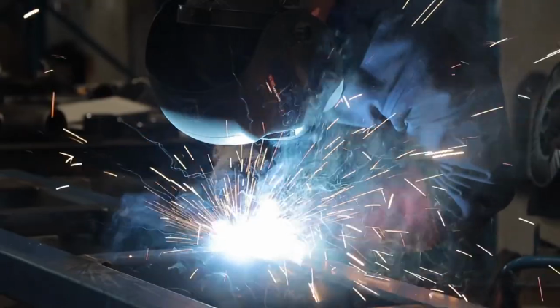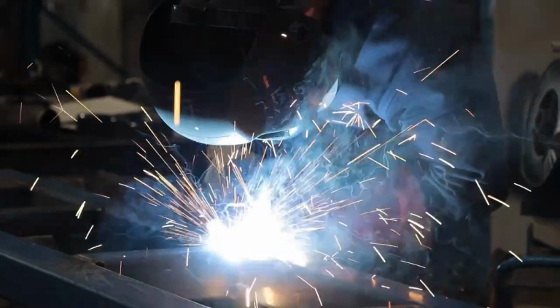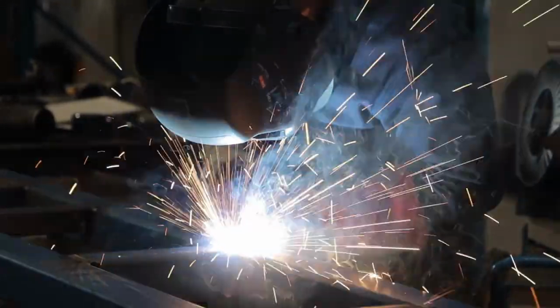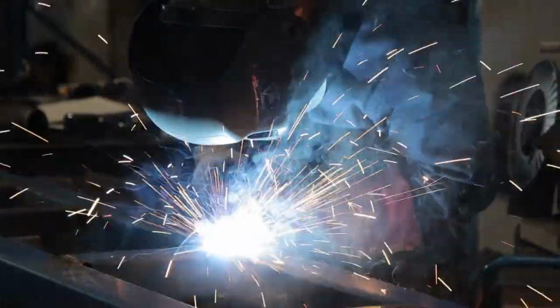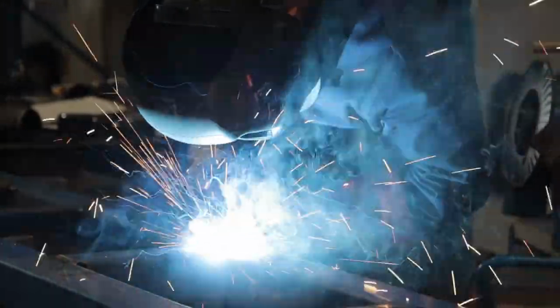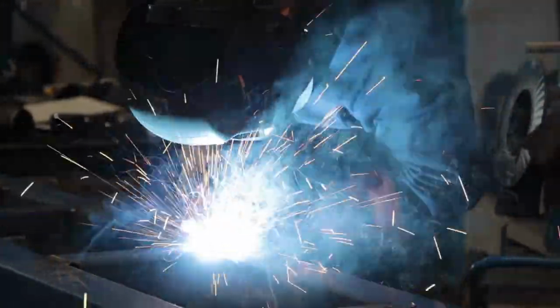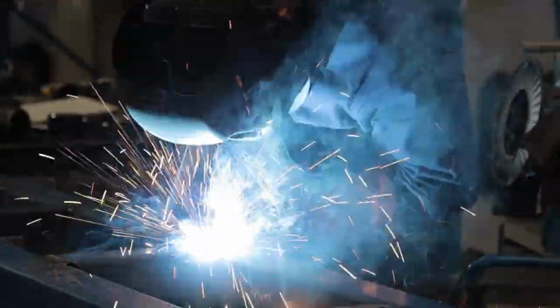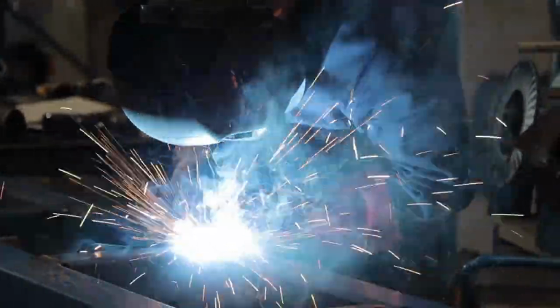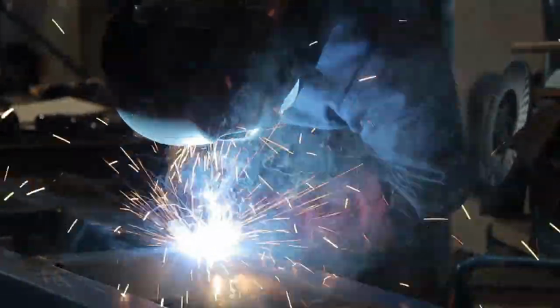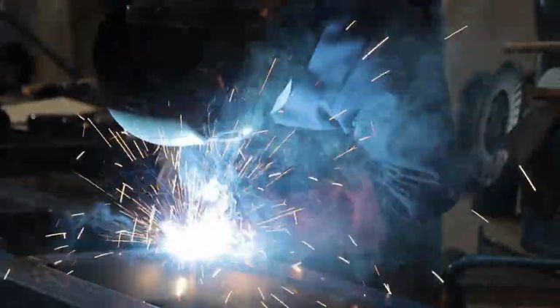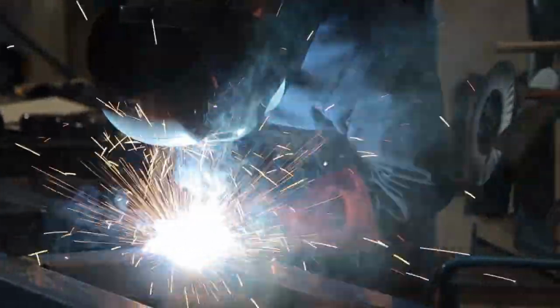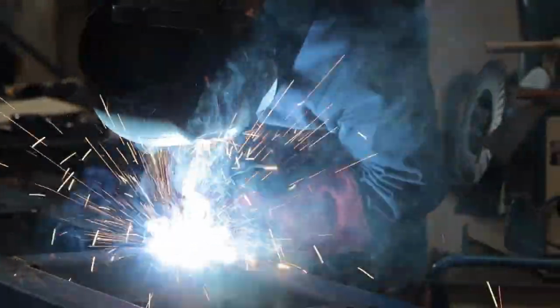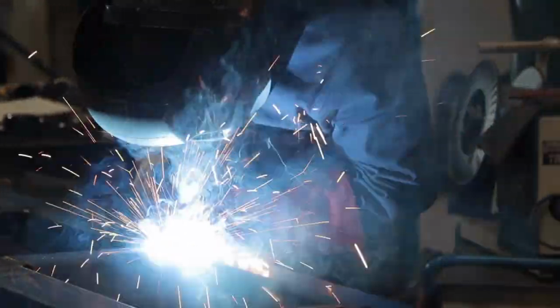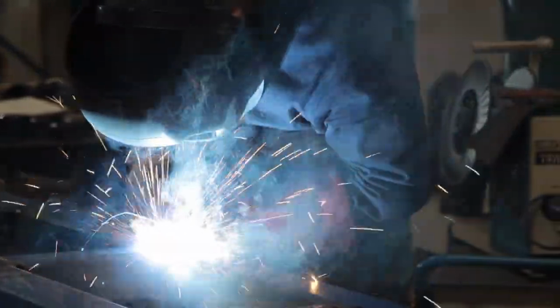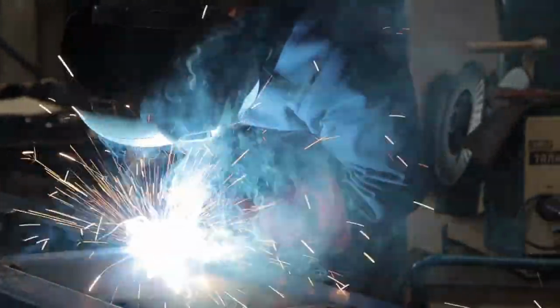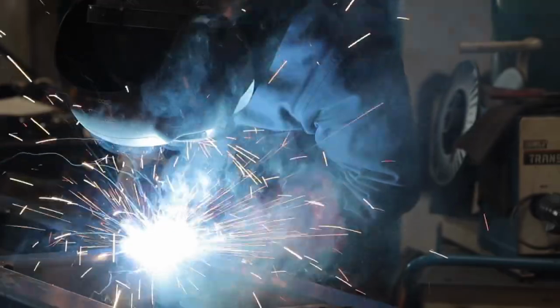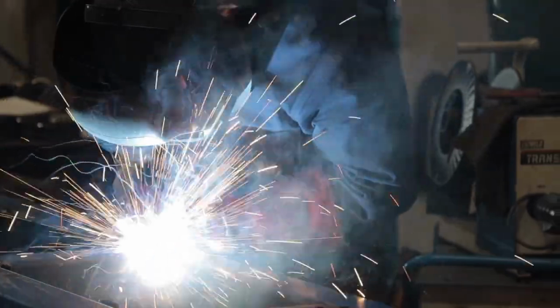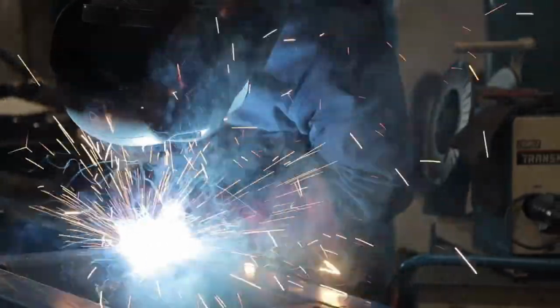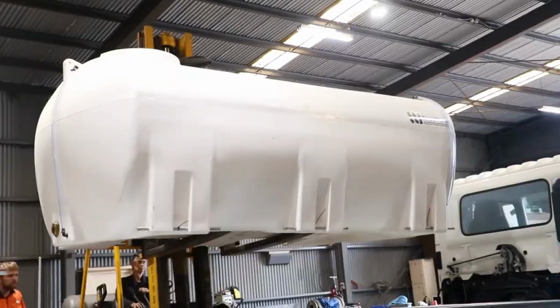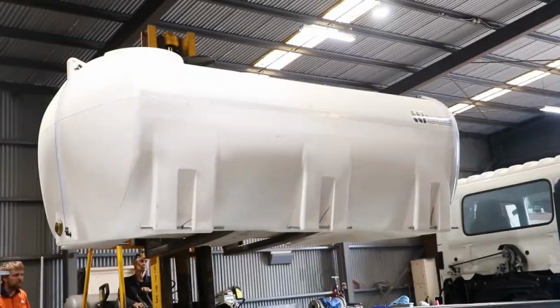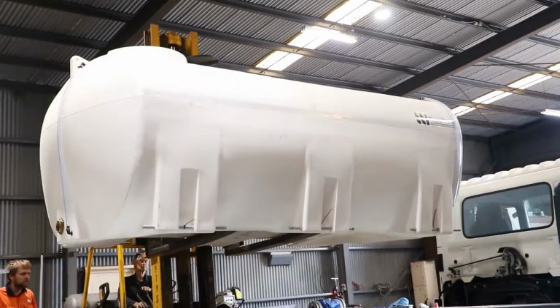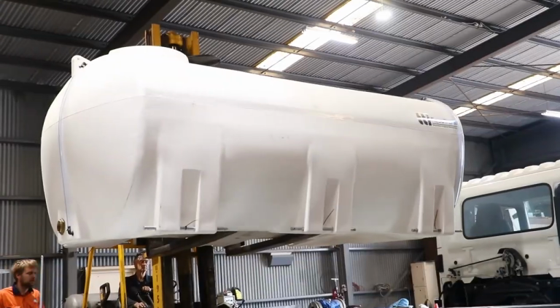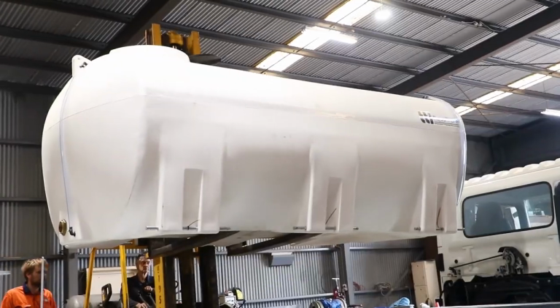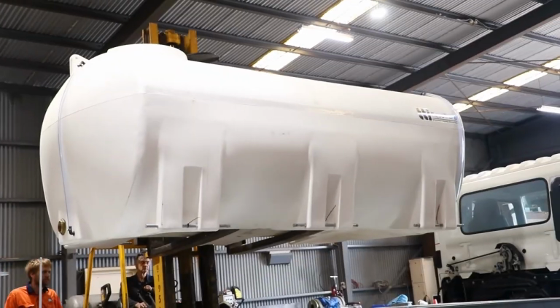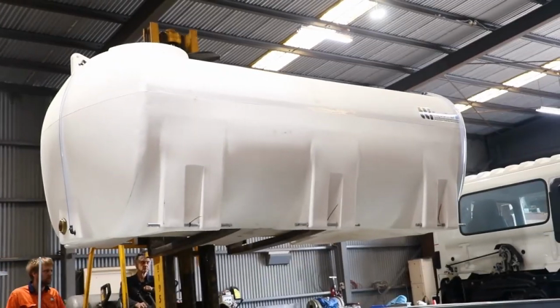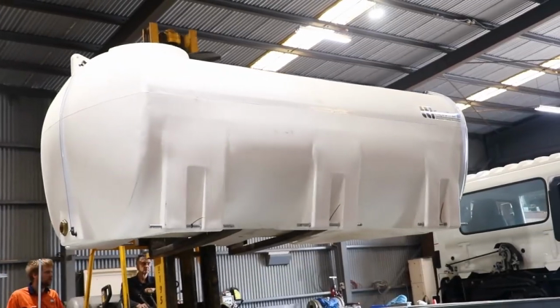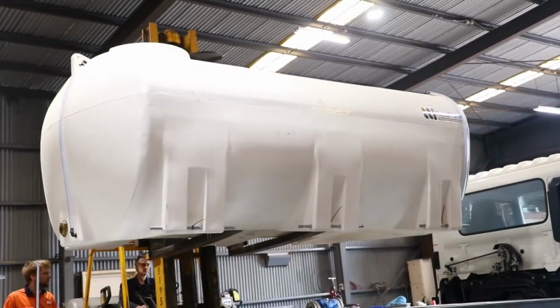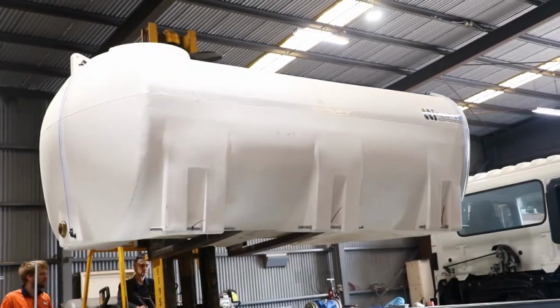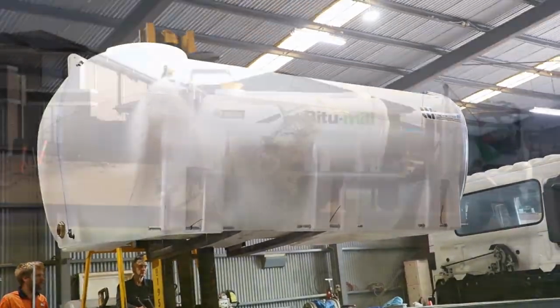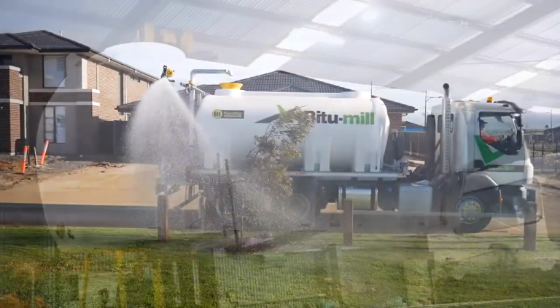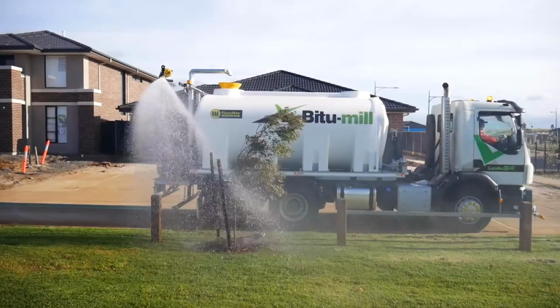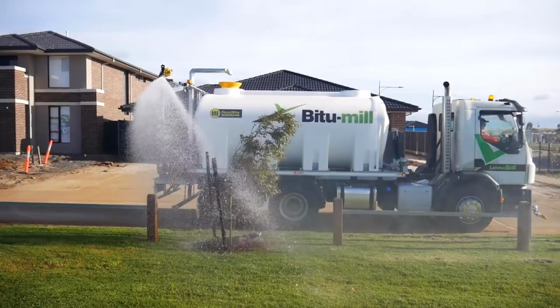The Cascade is truly the result of combining helpful feedback and industry knowledge into one unit.